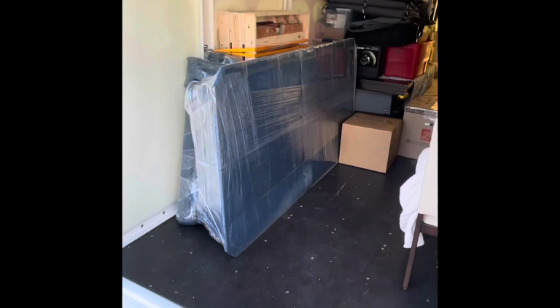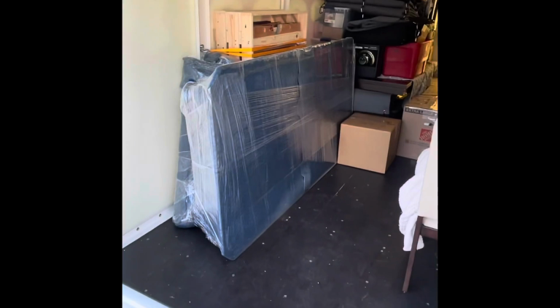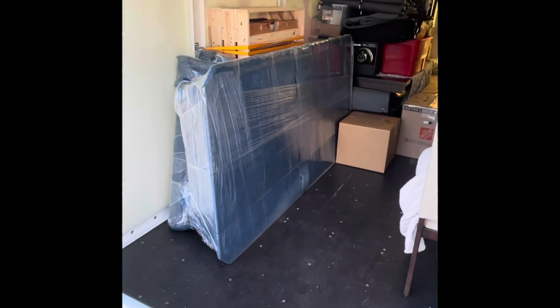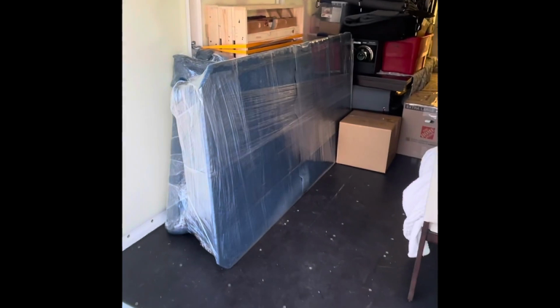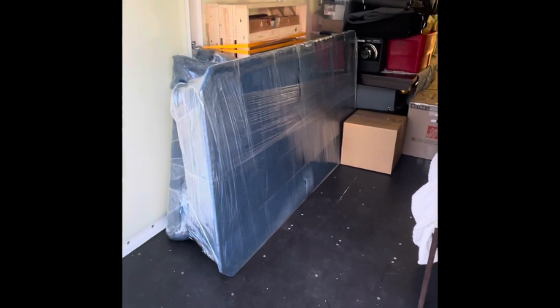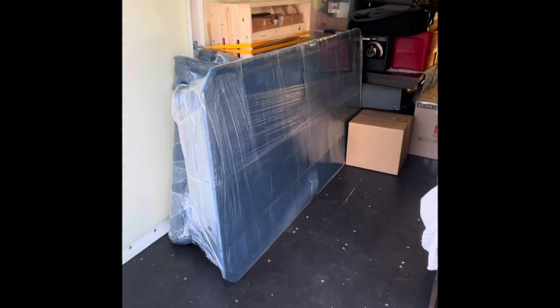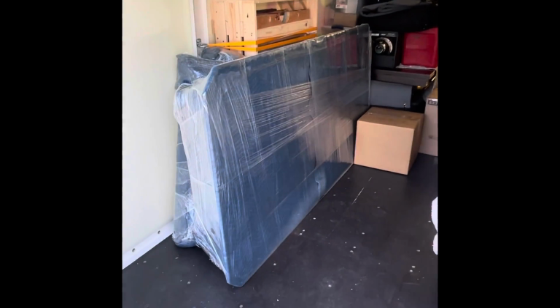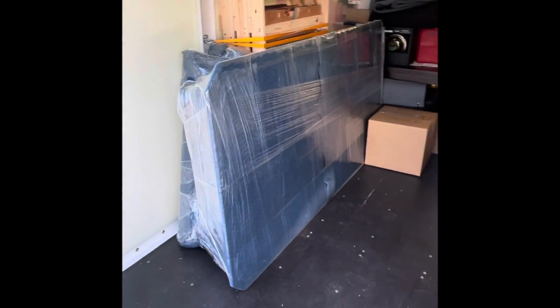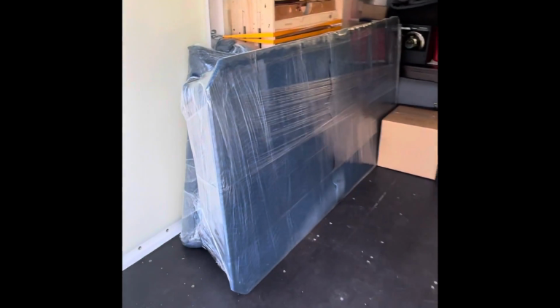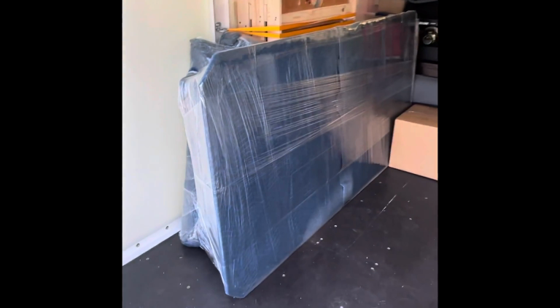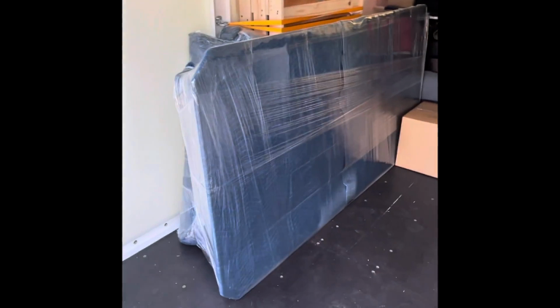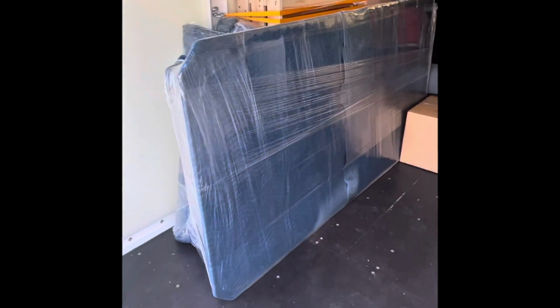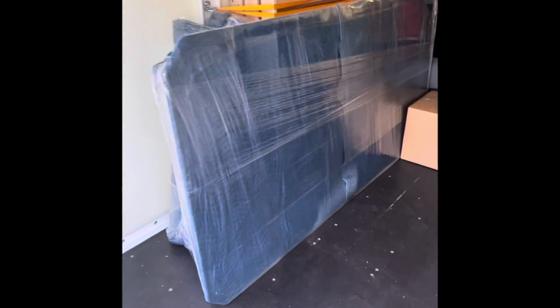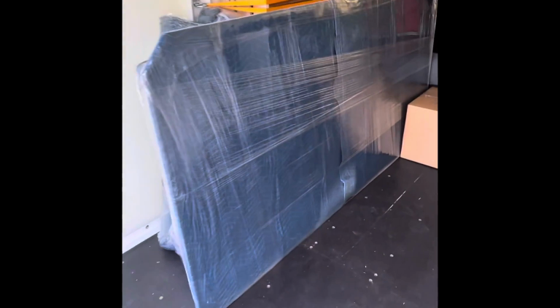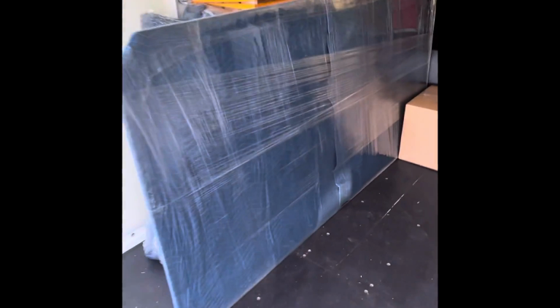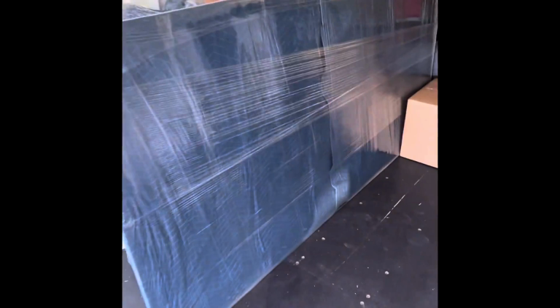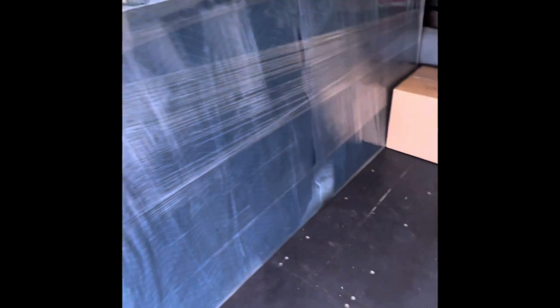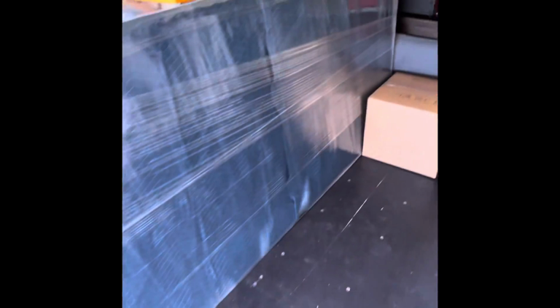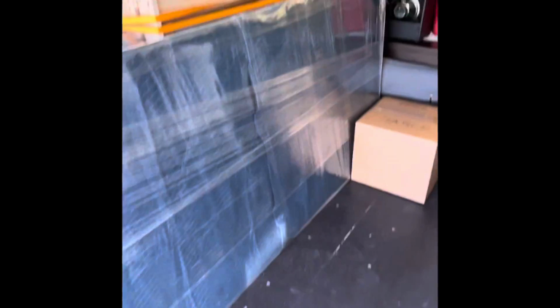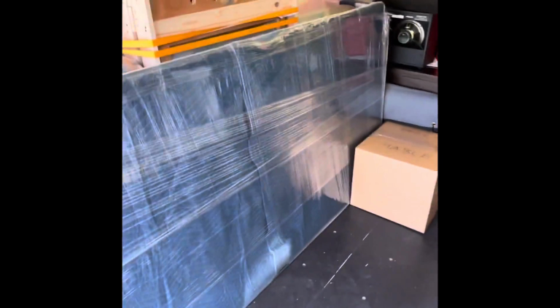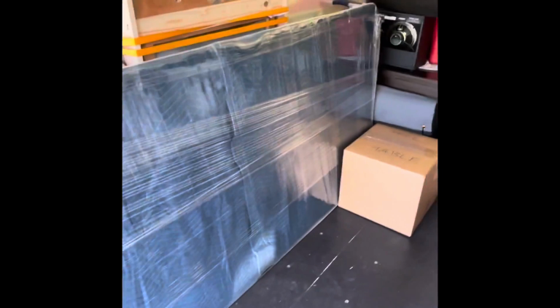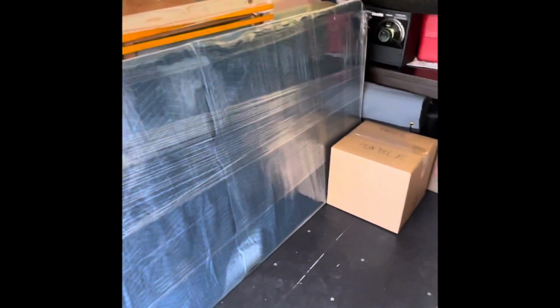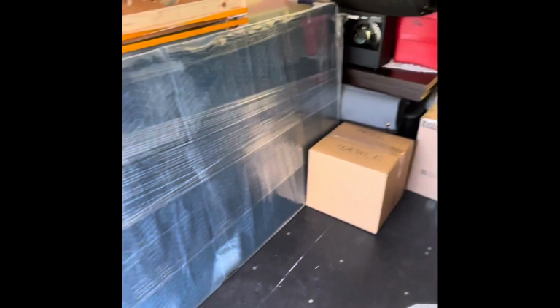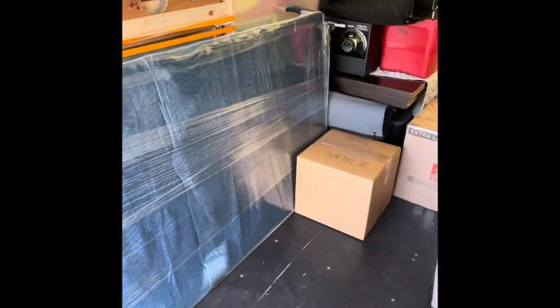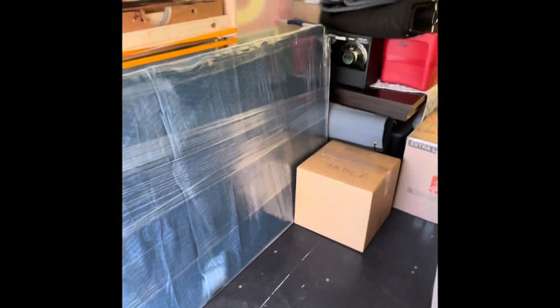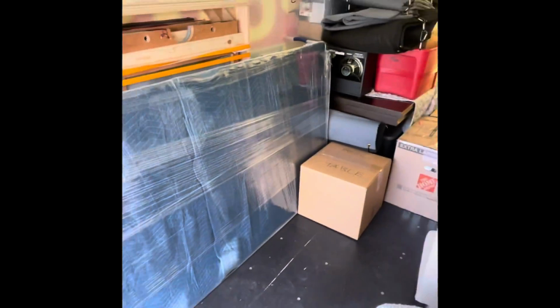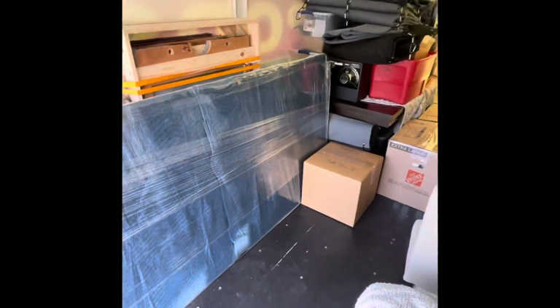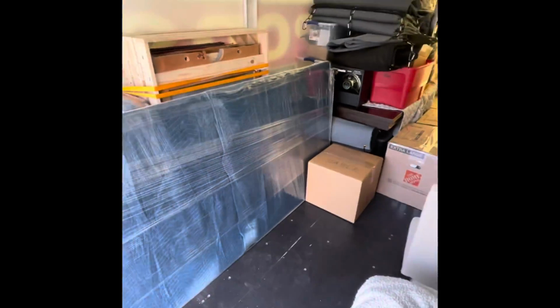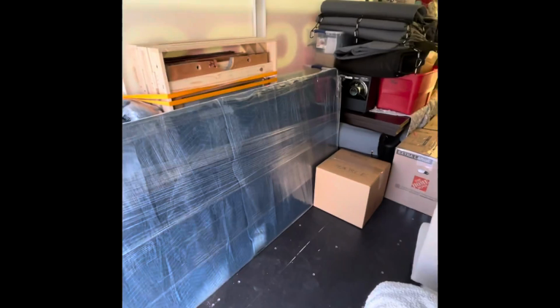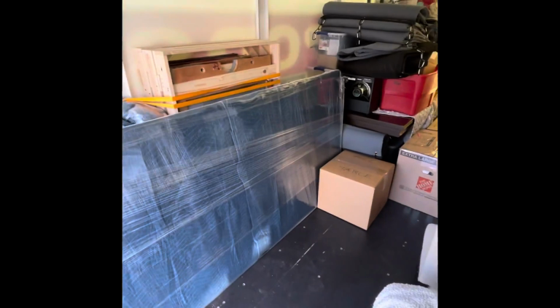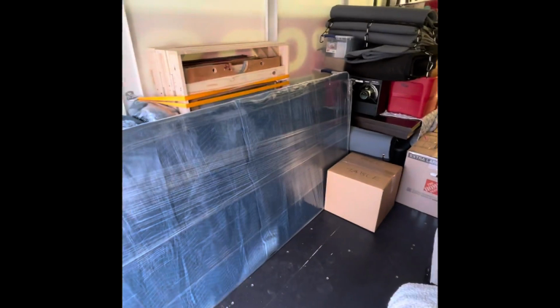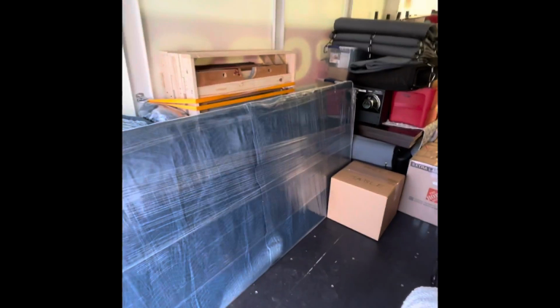It's just a quick video of how we package our pool tables for when you're going to put it into a storage pod or a moving pod.